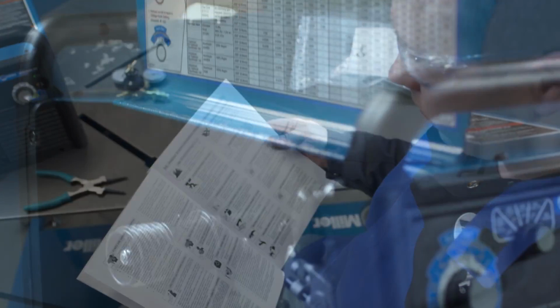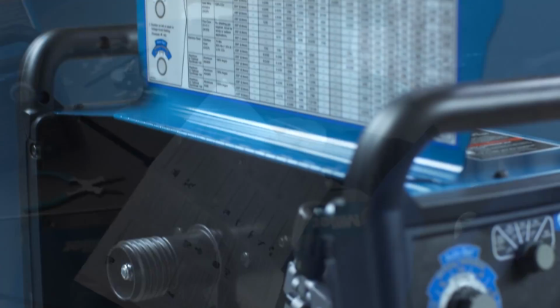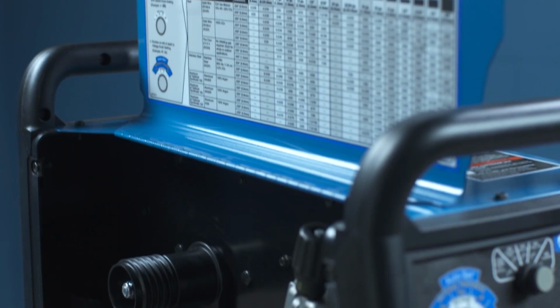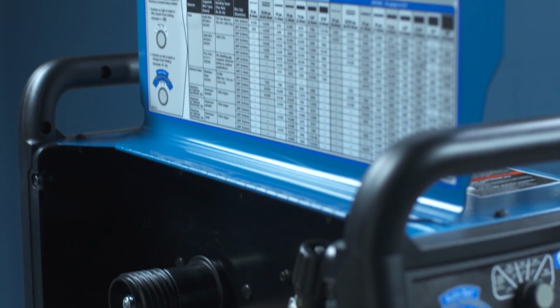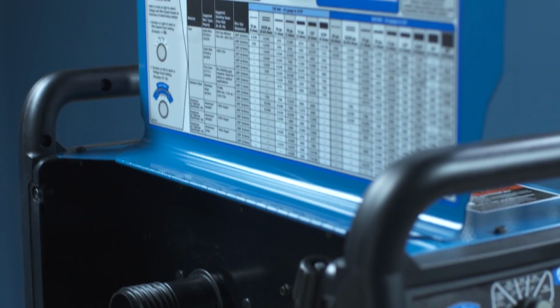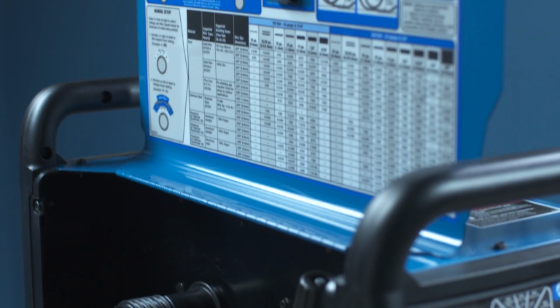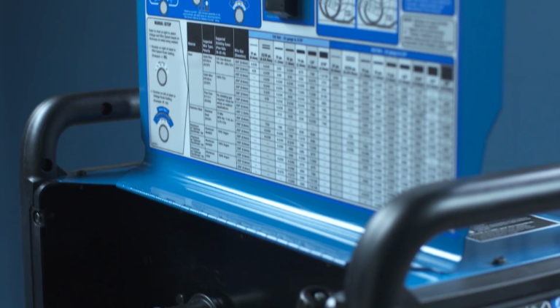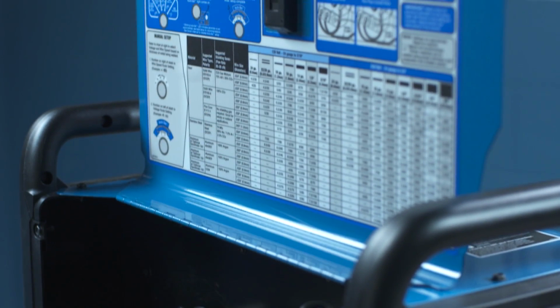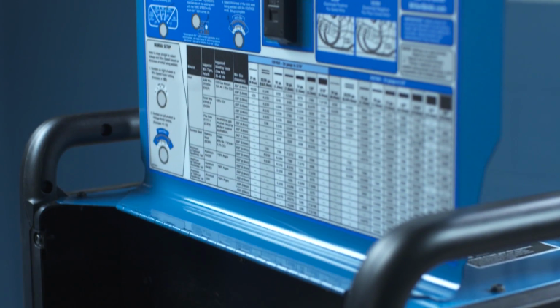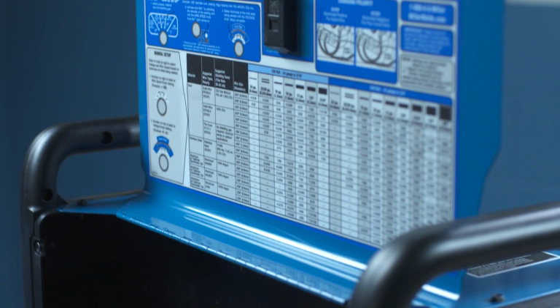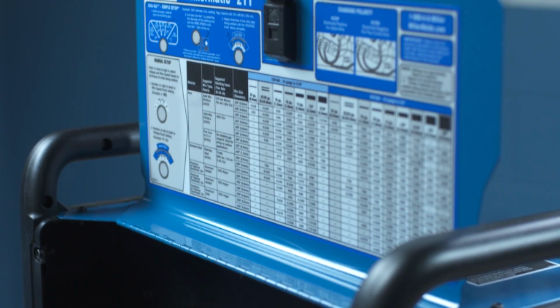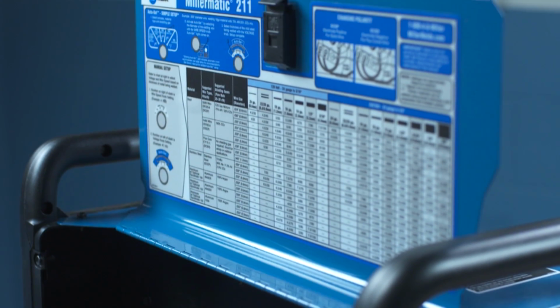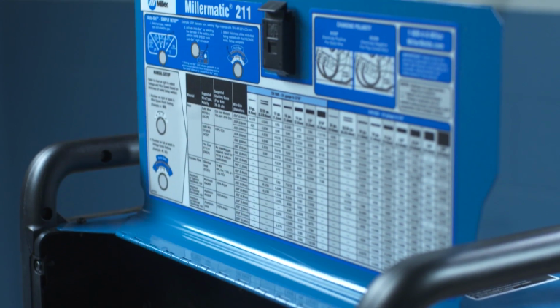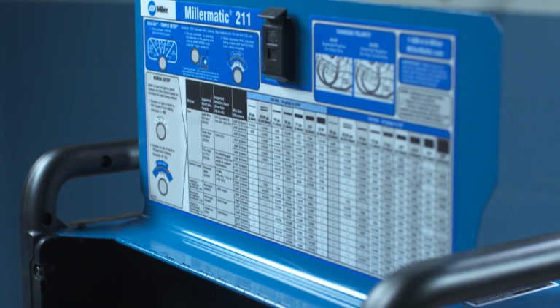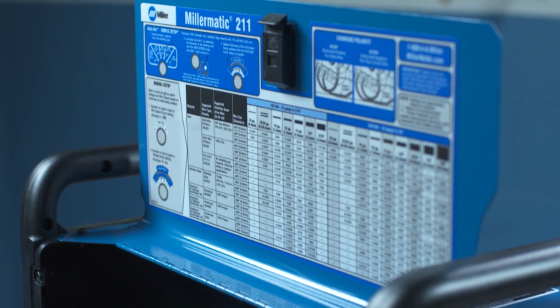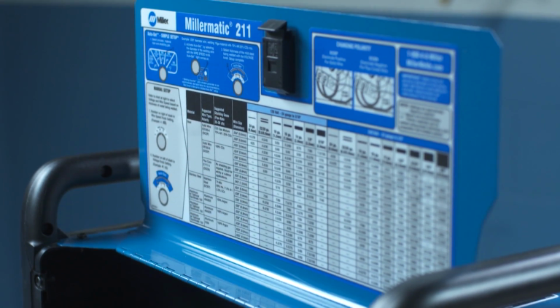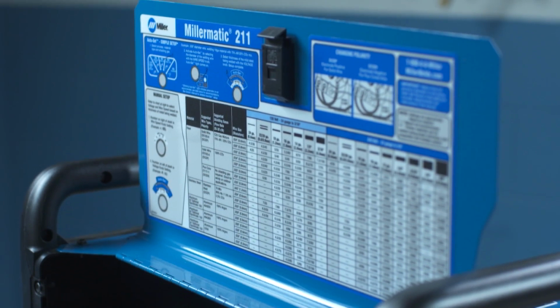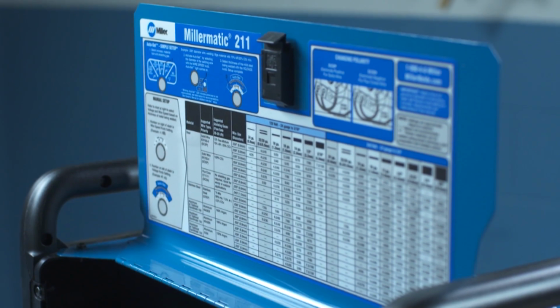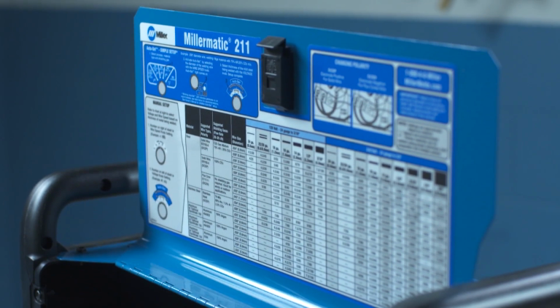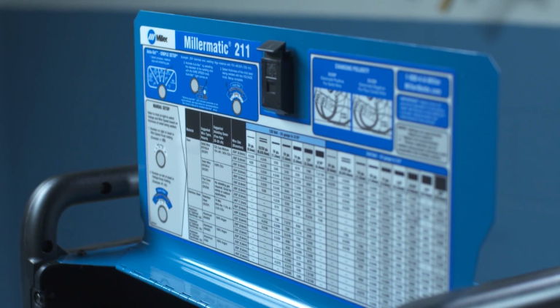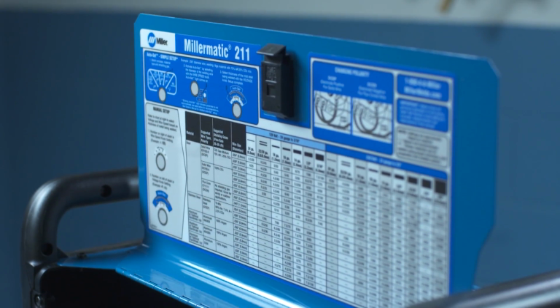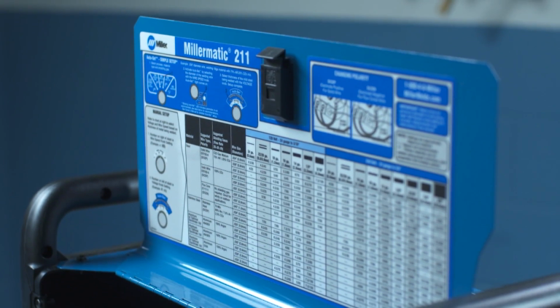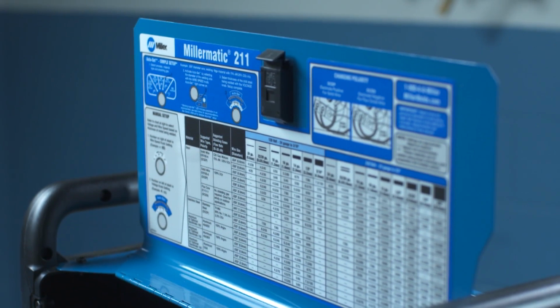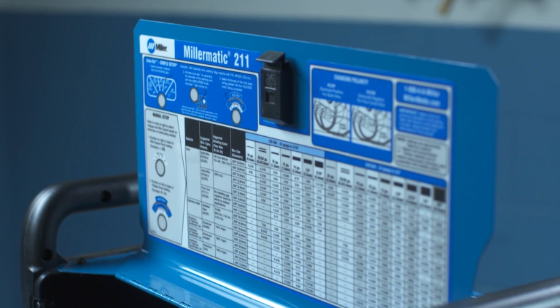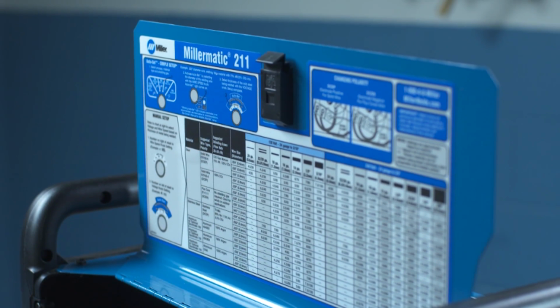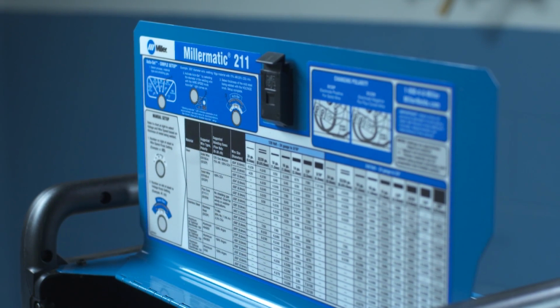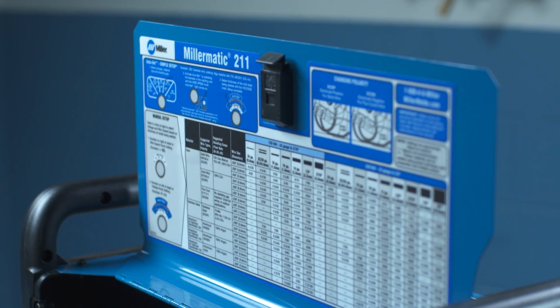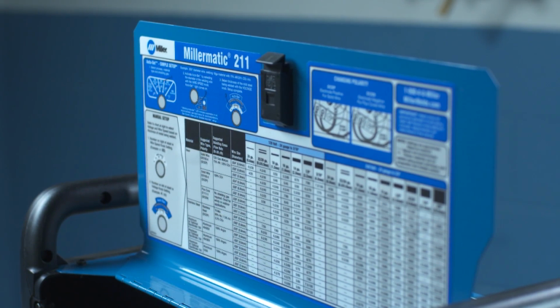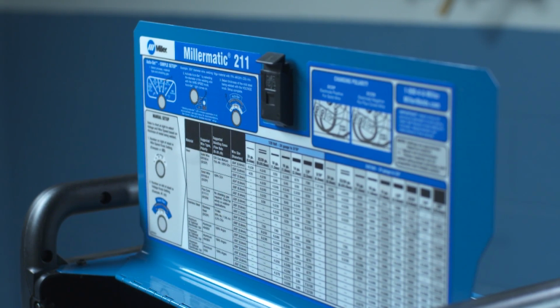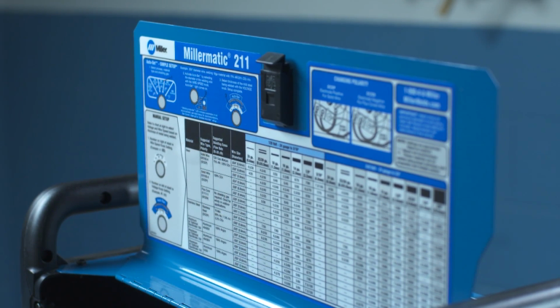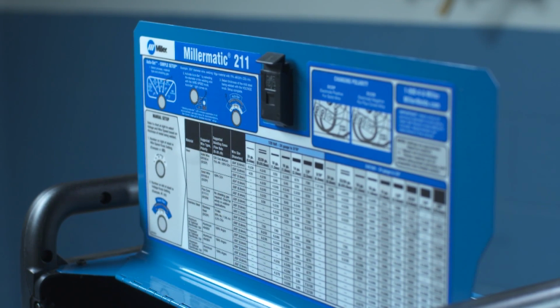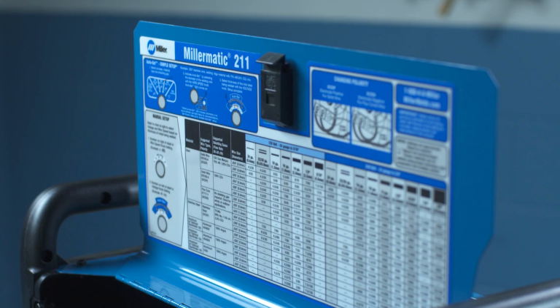For easy reference, you'll find a parameter chart and basic setup tips inside the door.